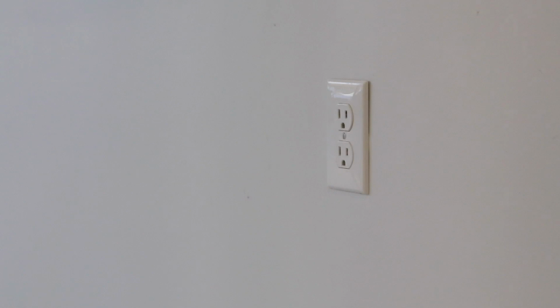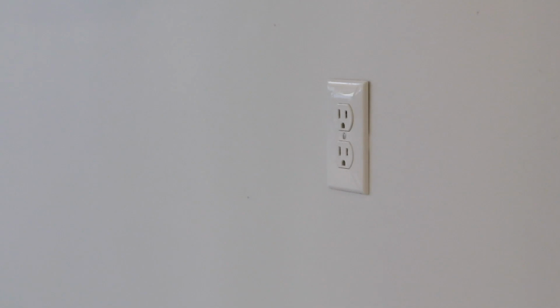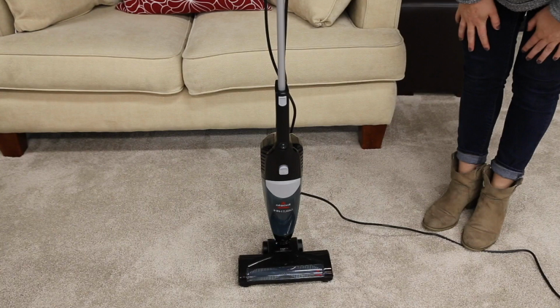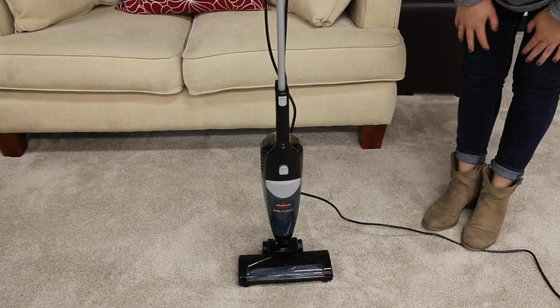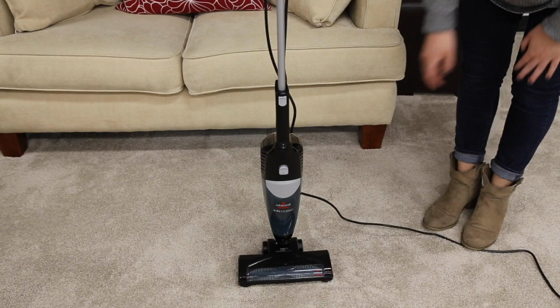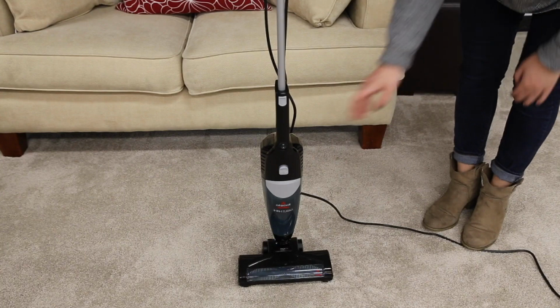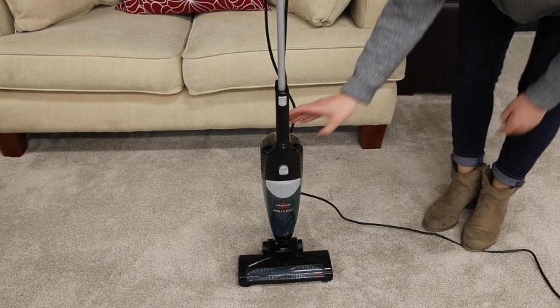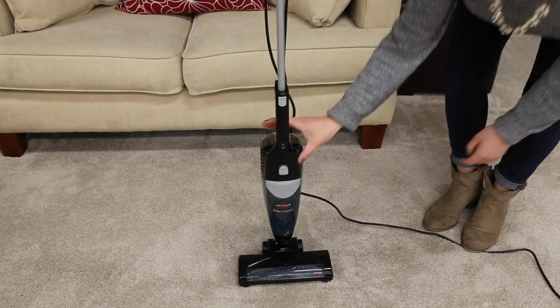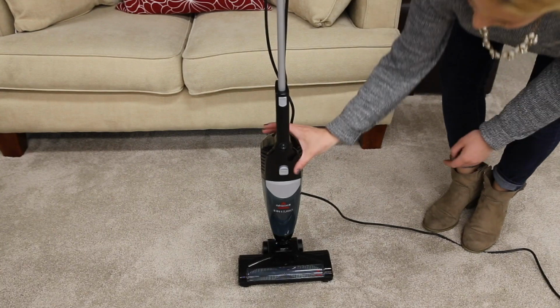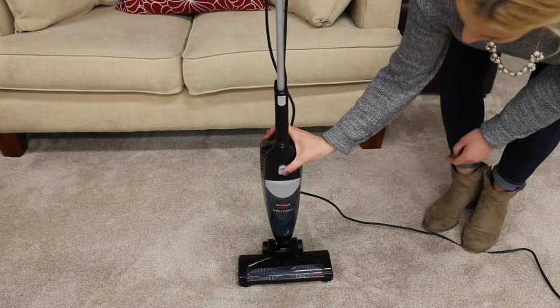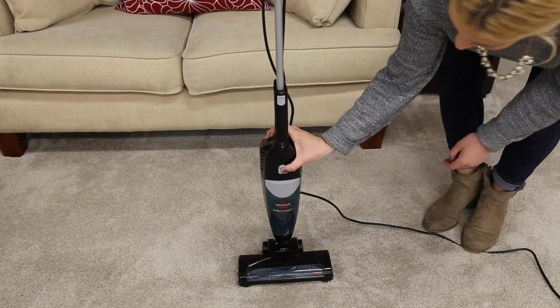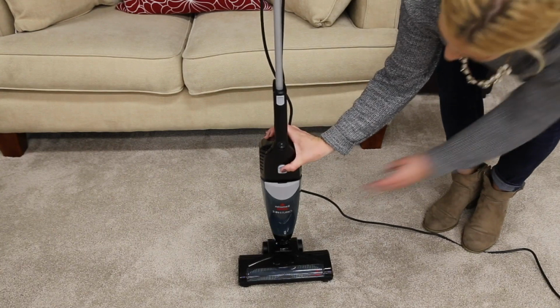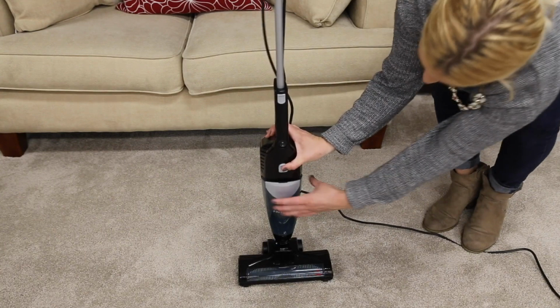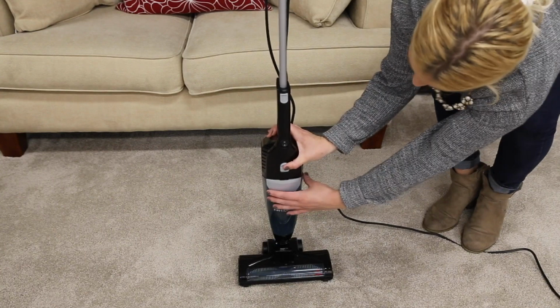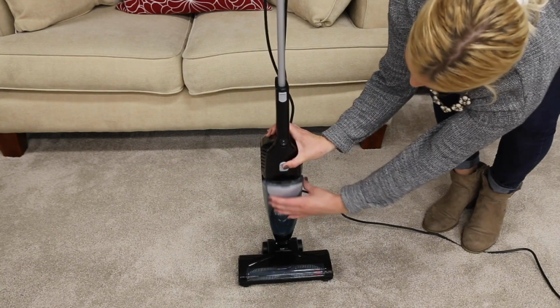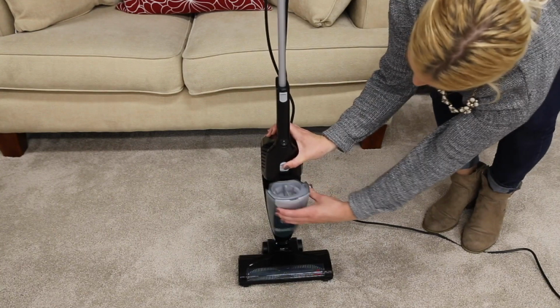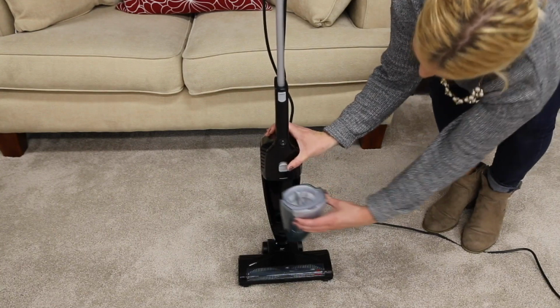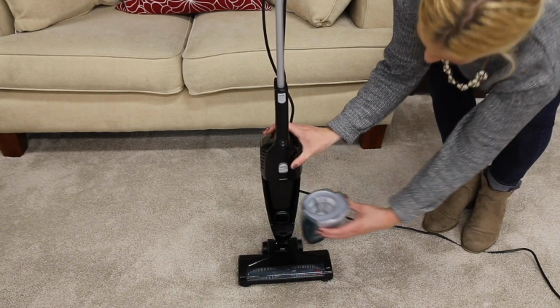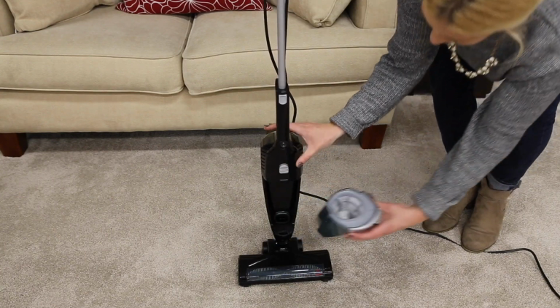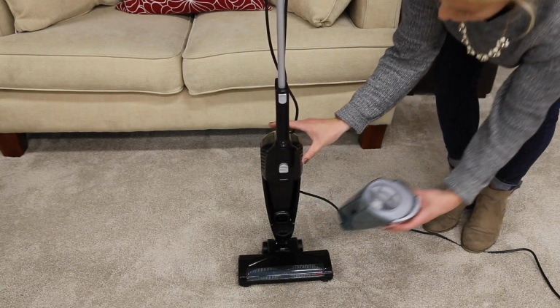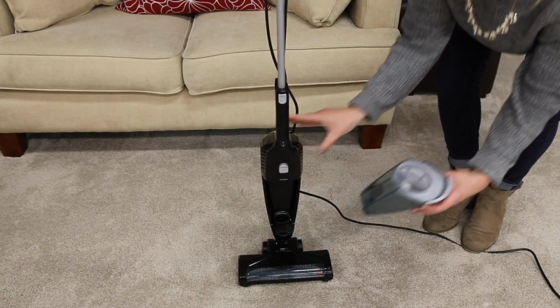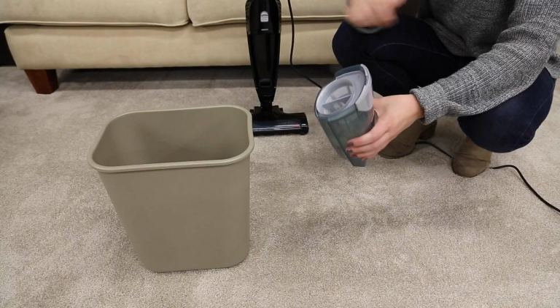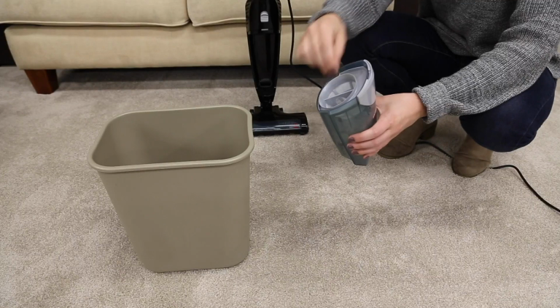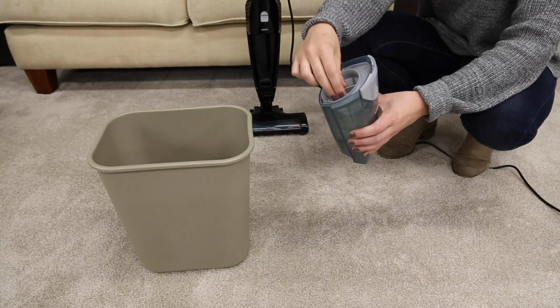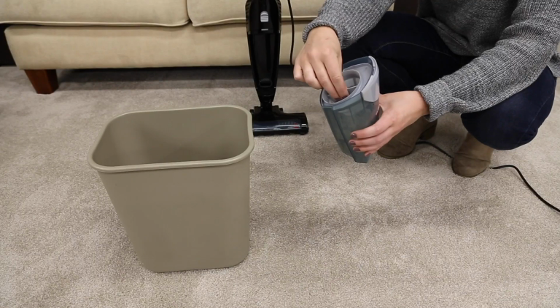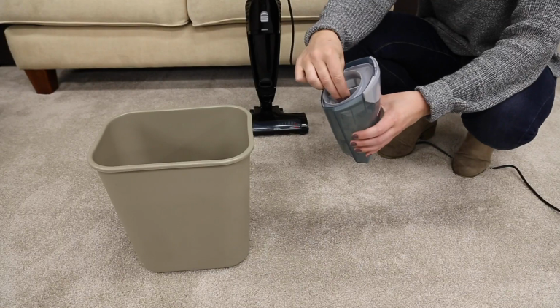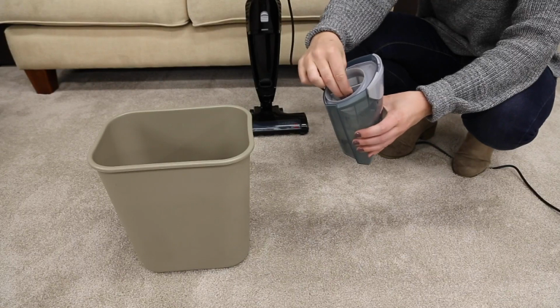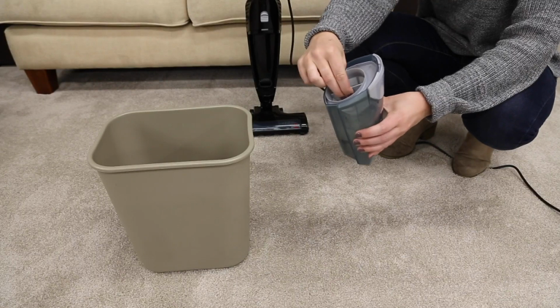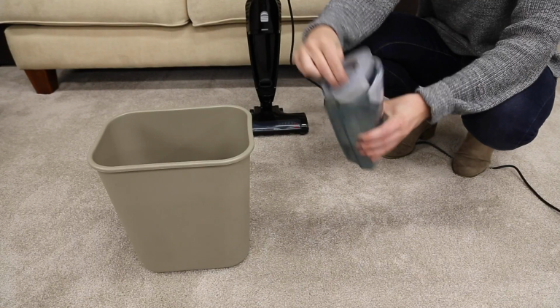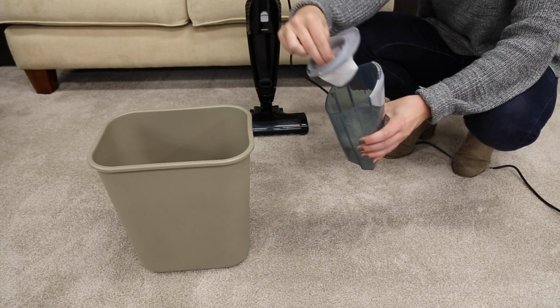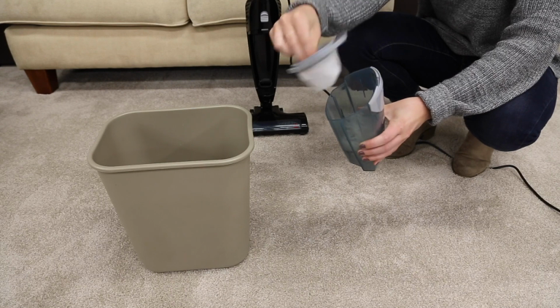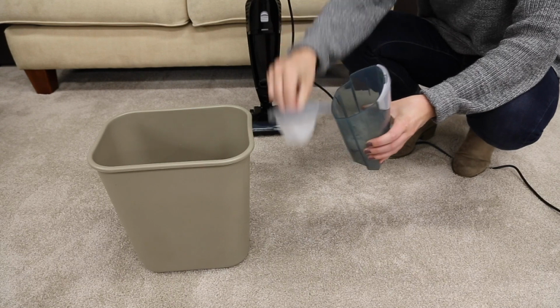Pull the dirt tank release latch and remove the dirt tank. Then remove the filter from the dirt tank.